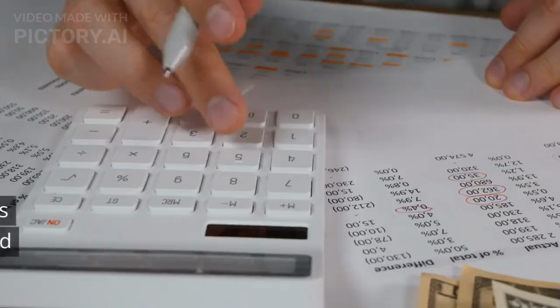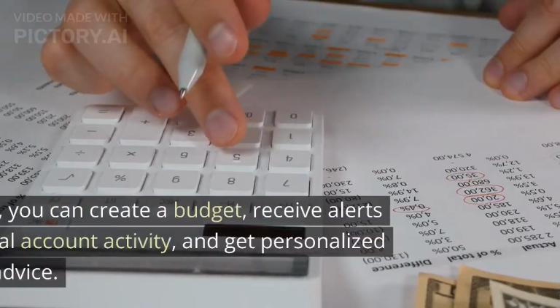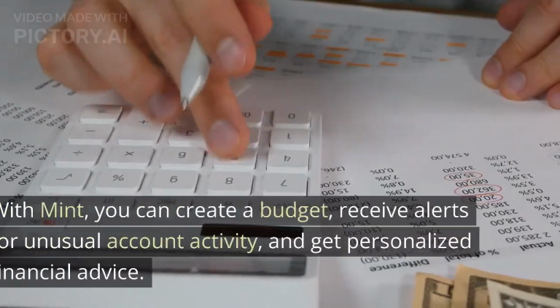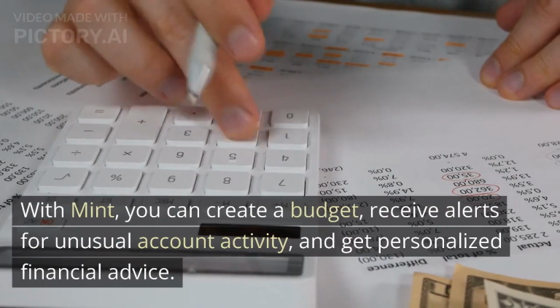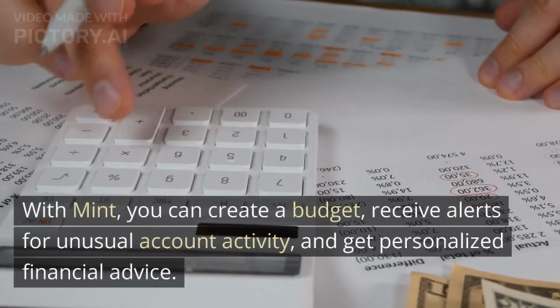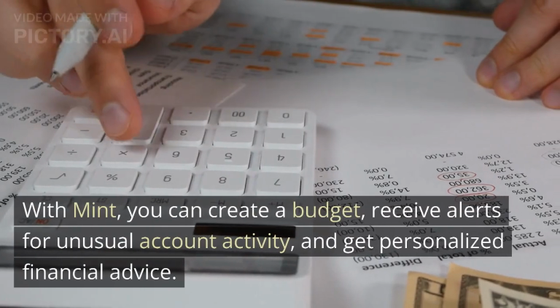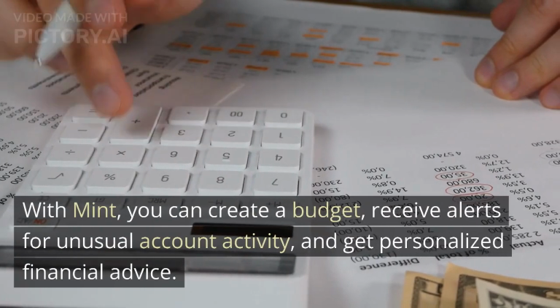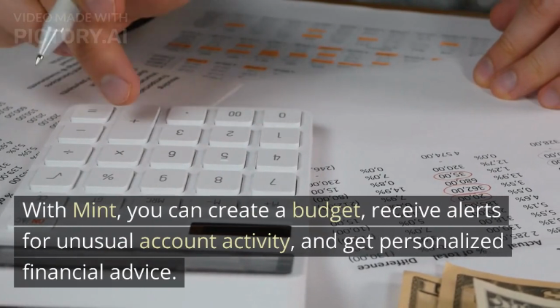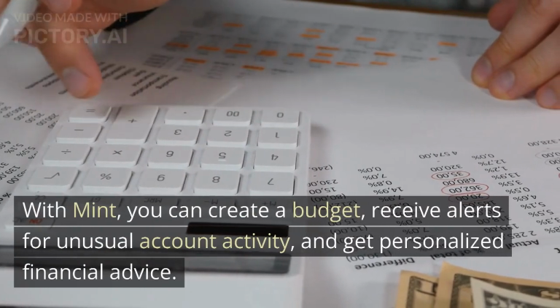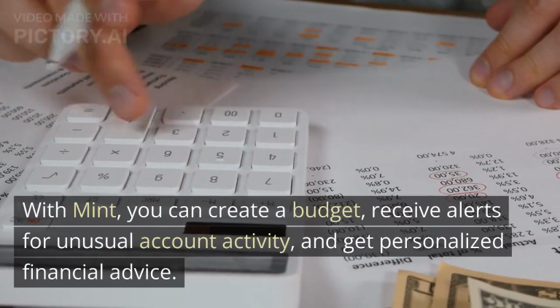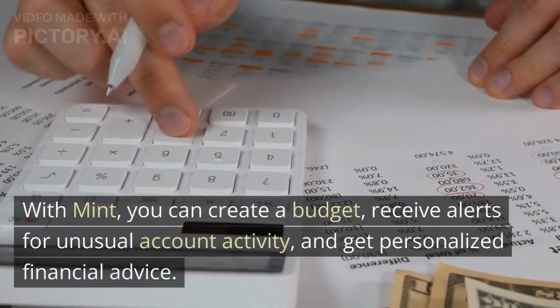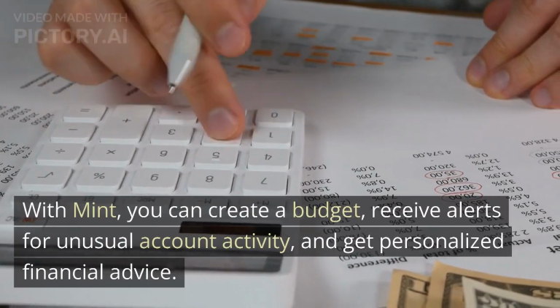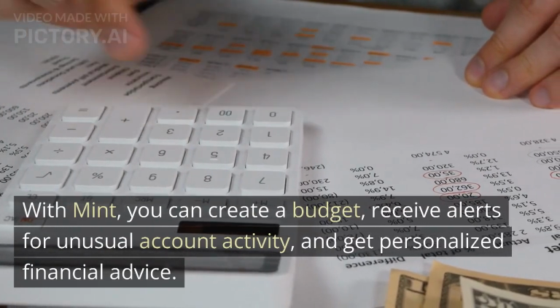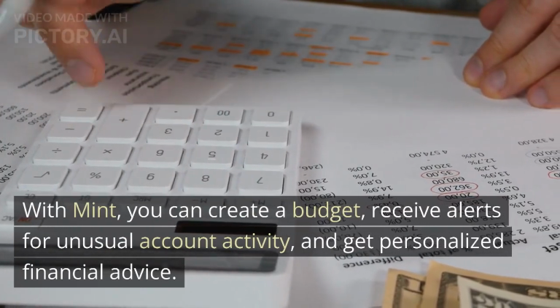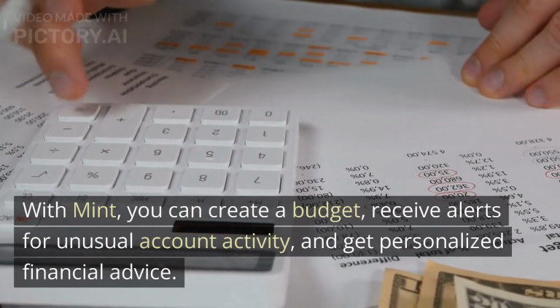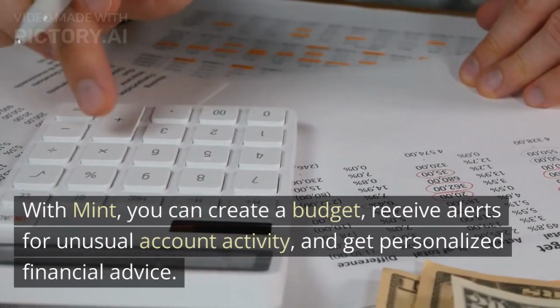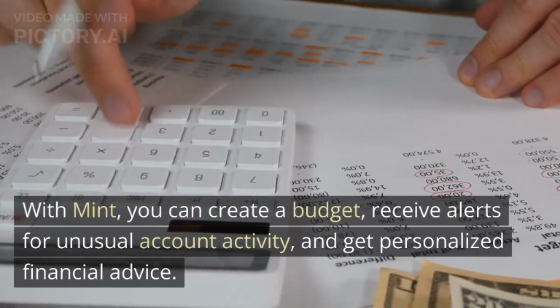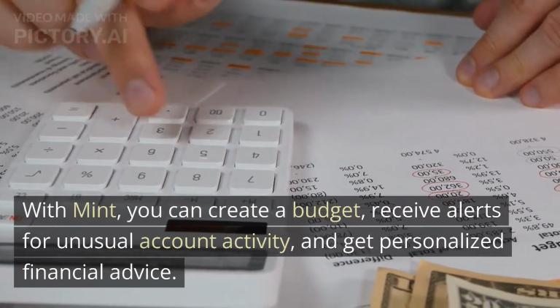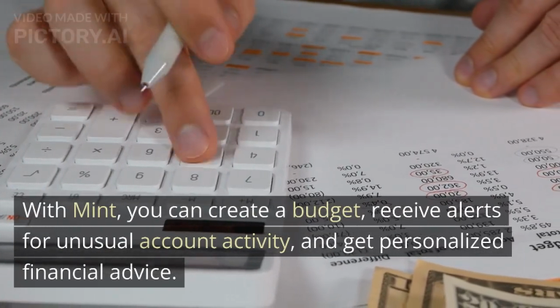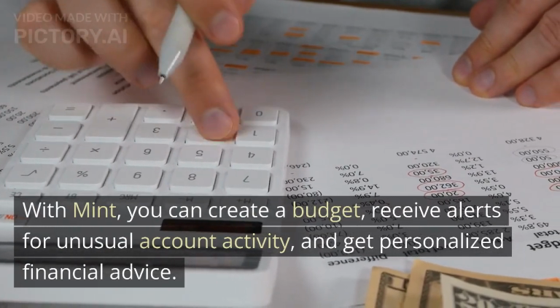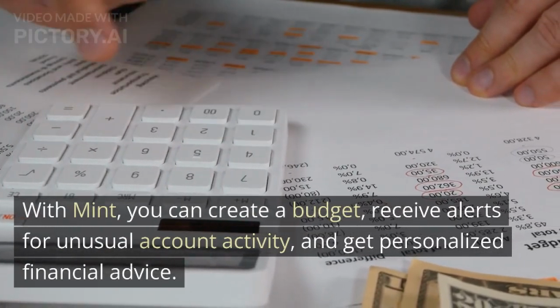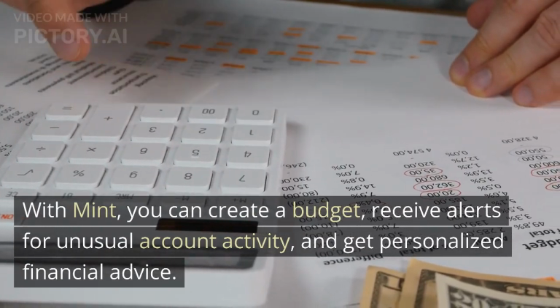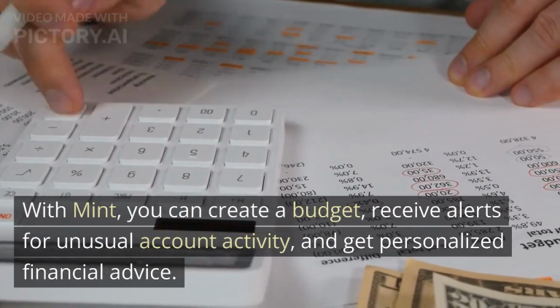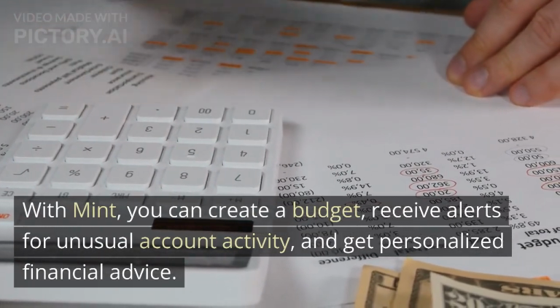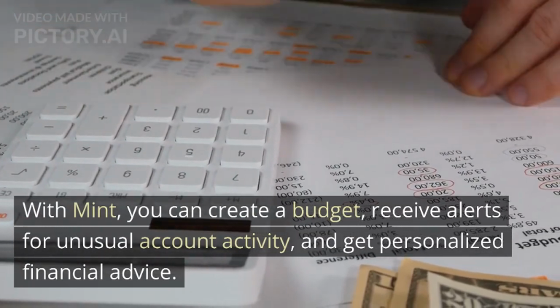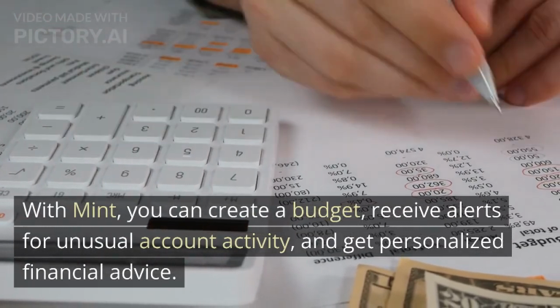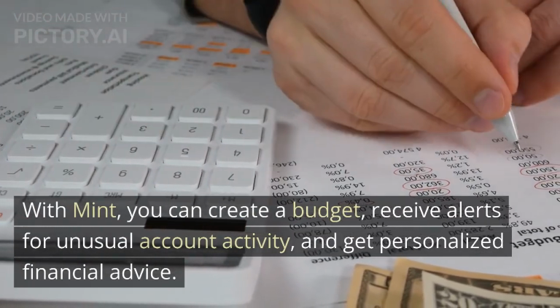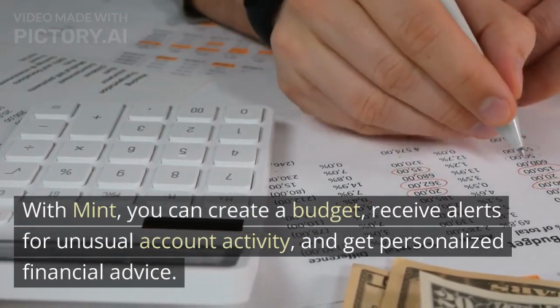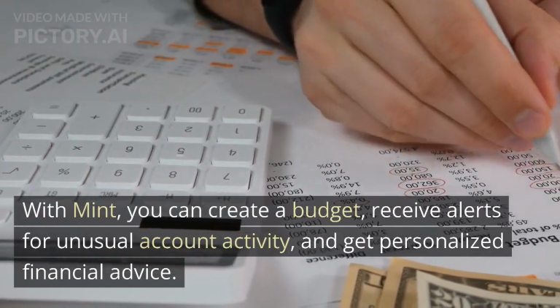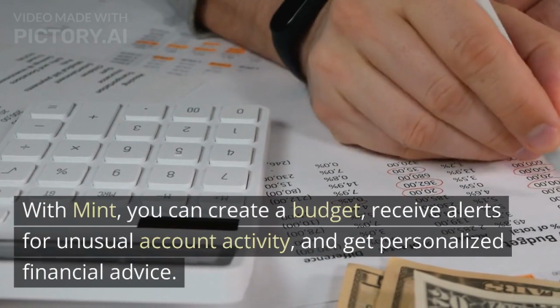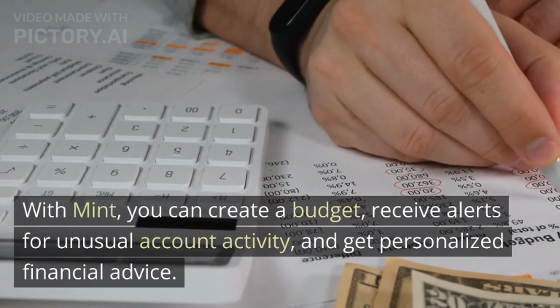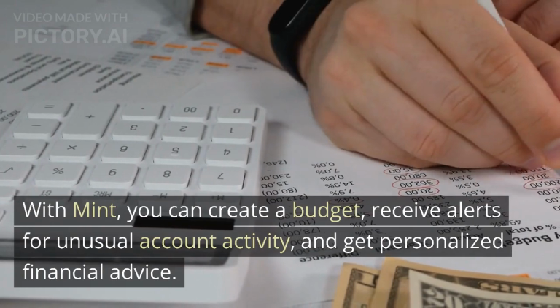With Mint, you can create a budget, receive alerts for unusual account activity, and get personalized financial advice.